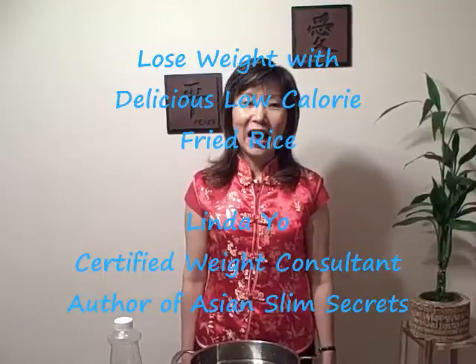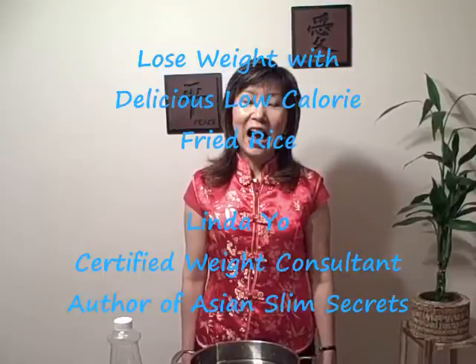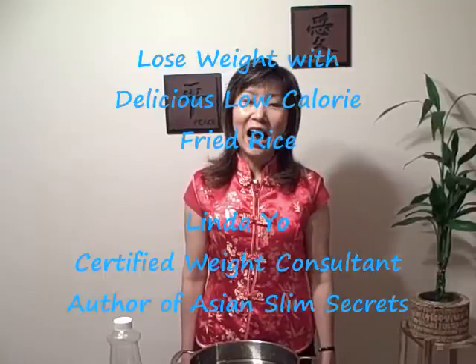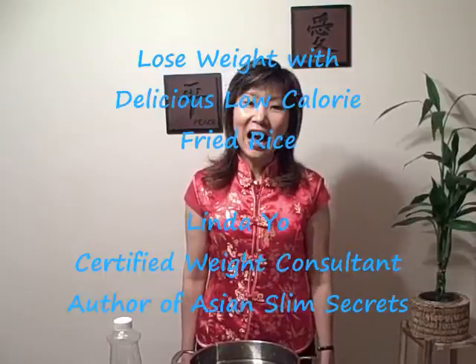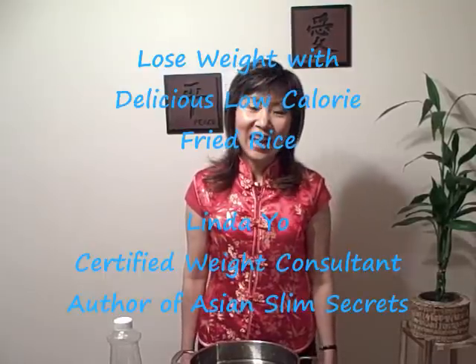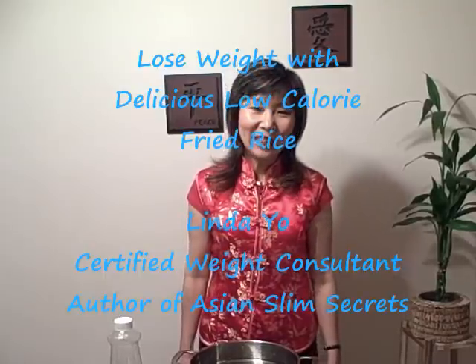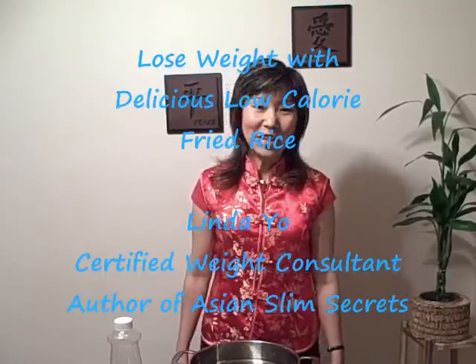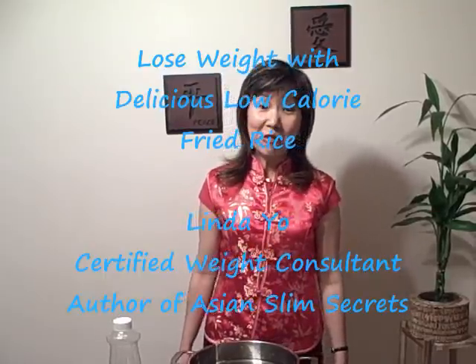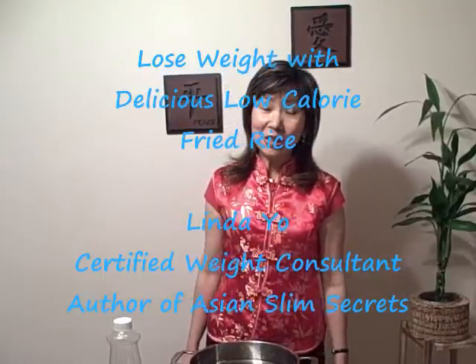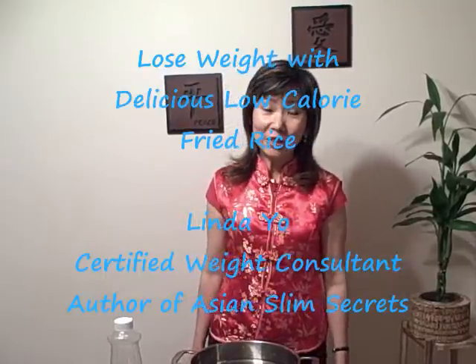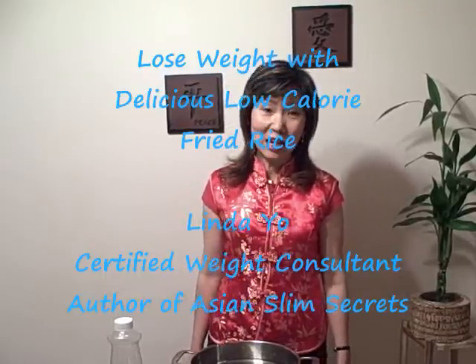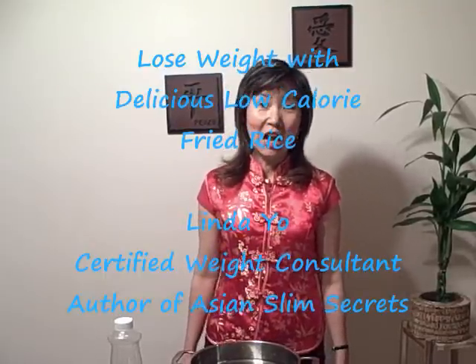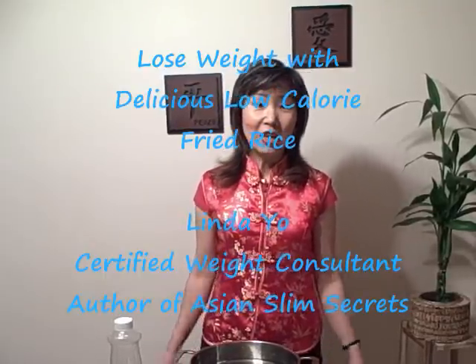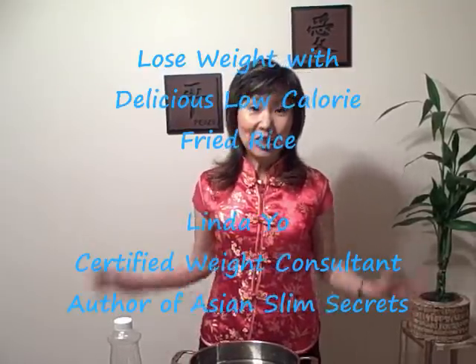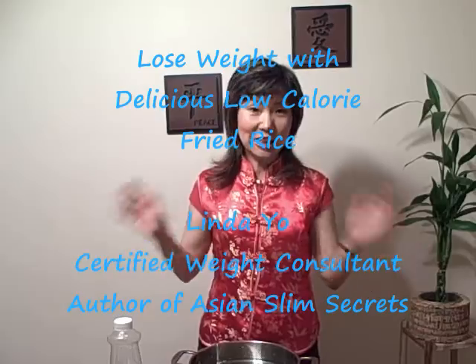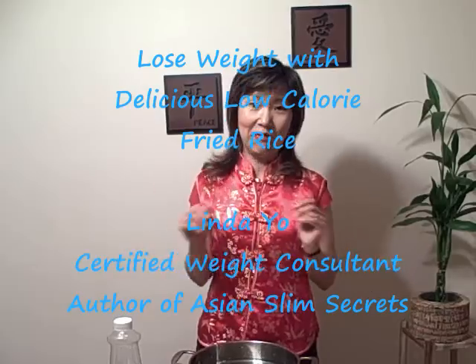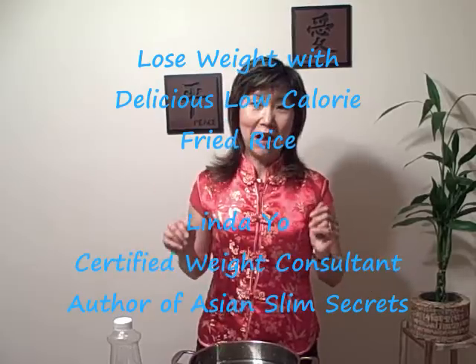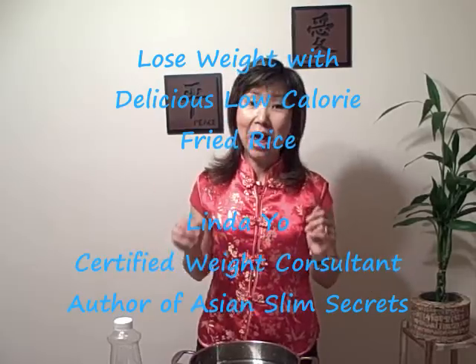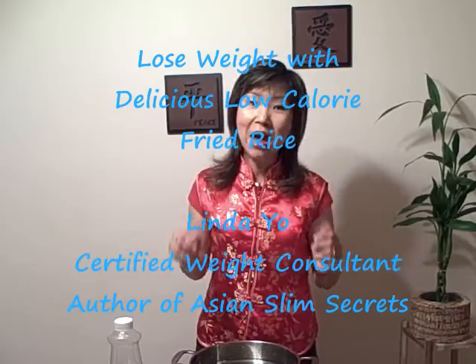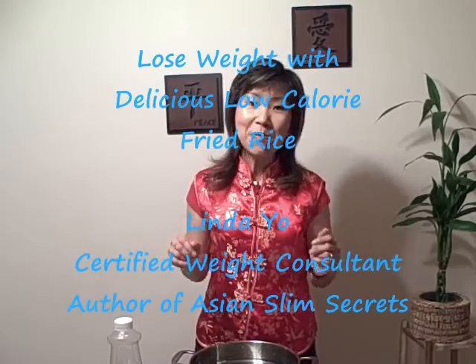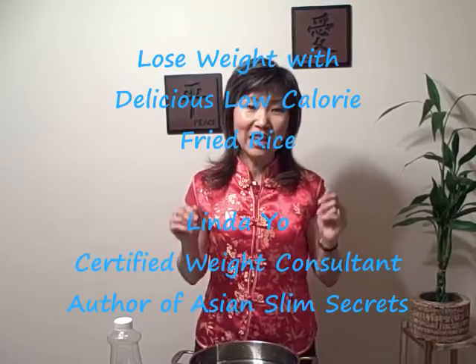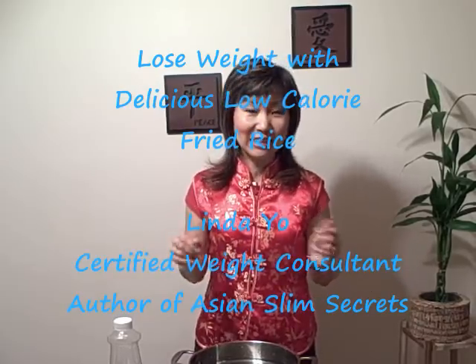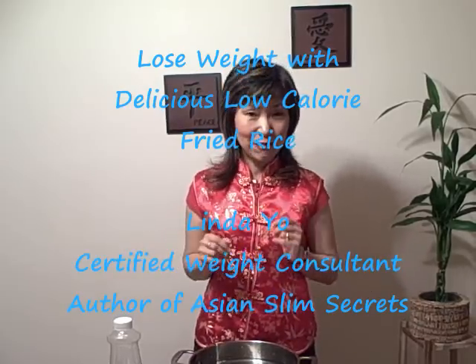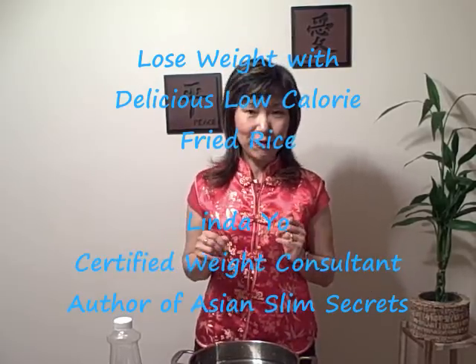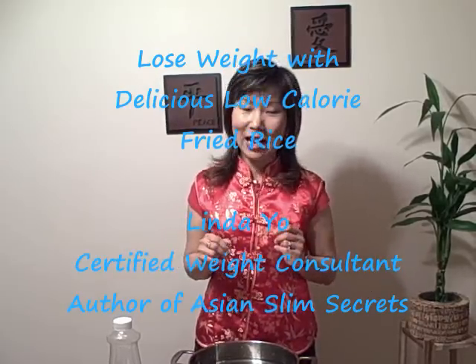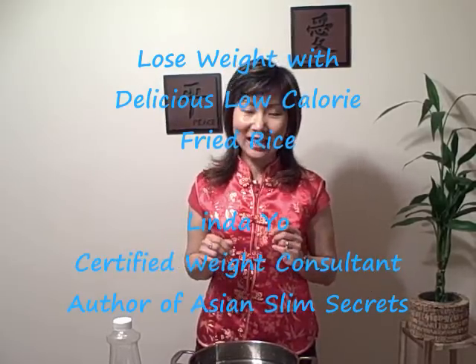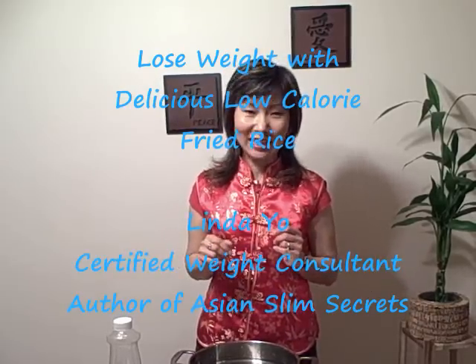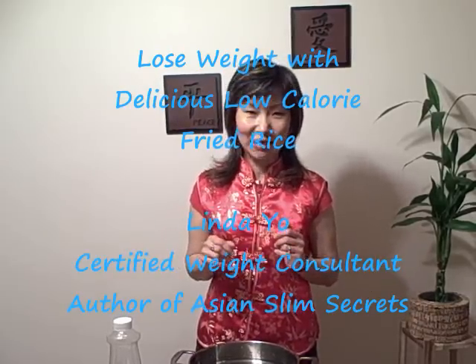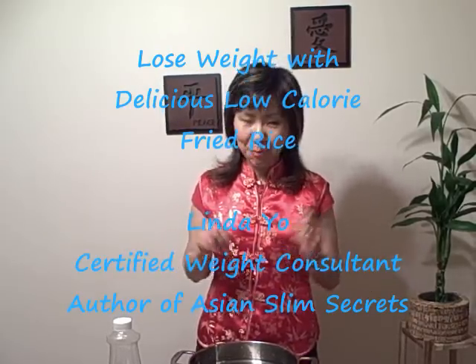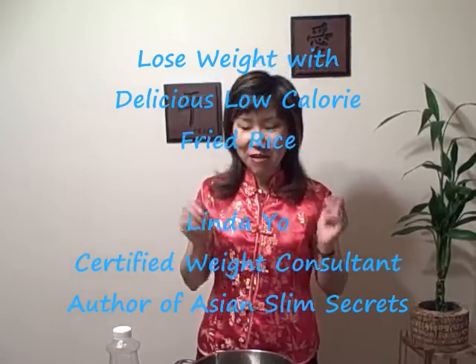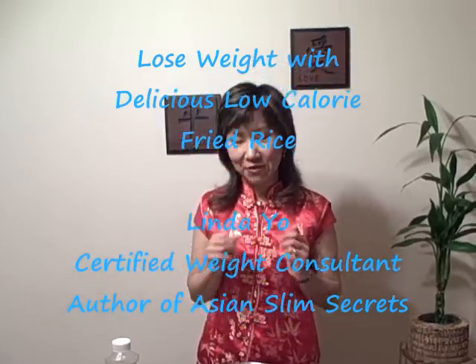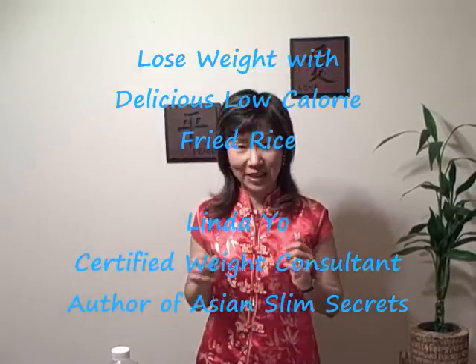Hi, today we'll cook good stuff — ham and shrimp fried rice, my favorite.